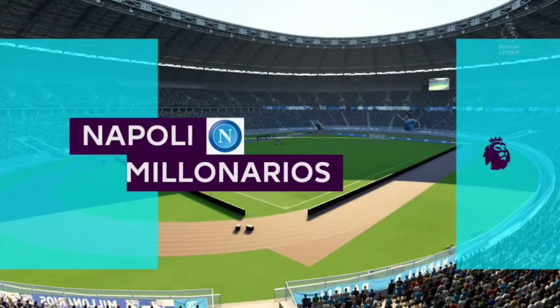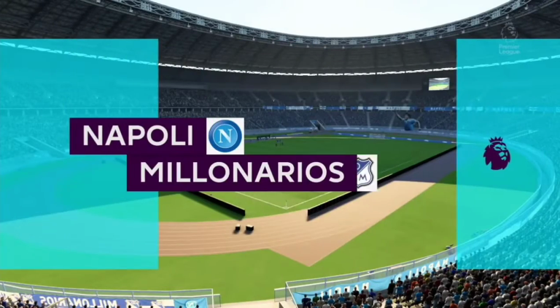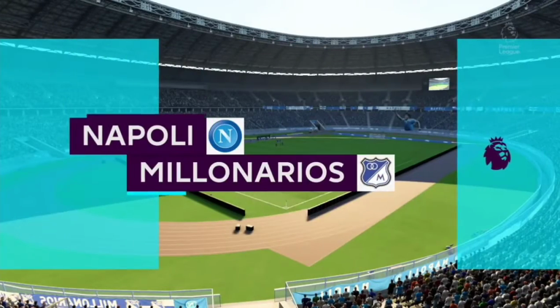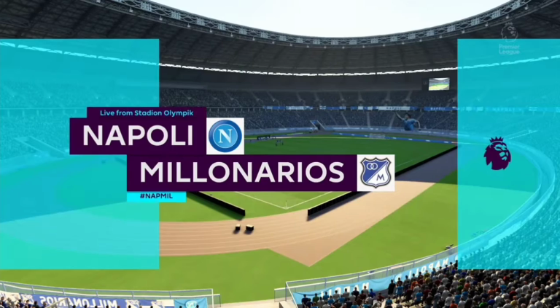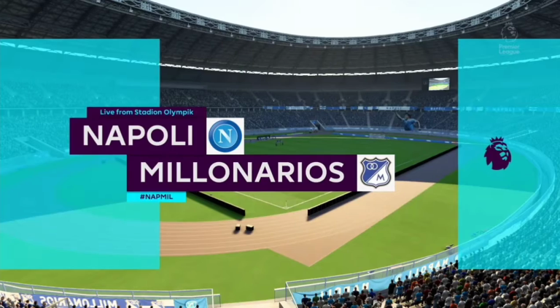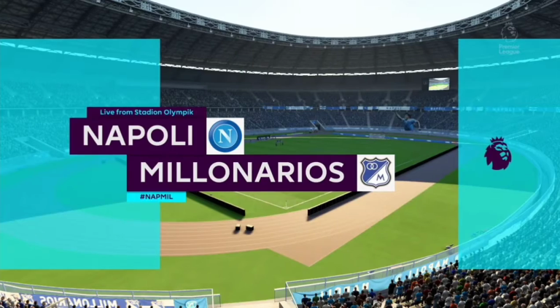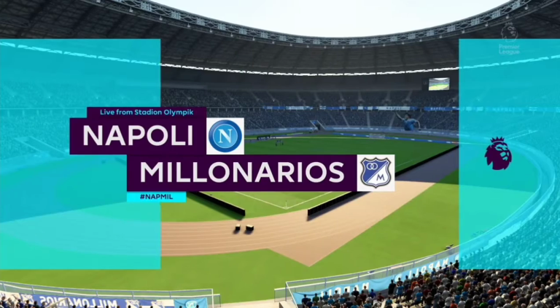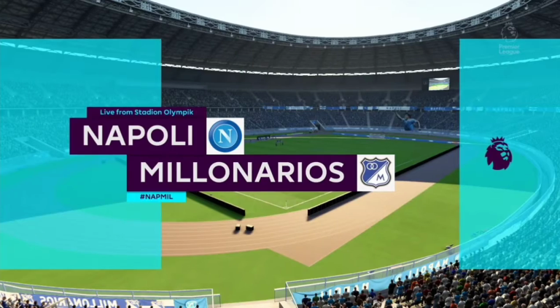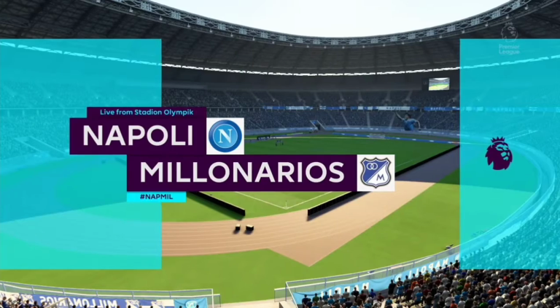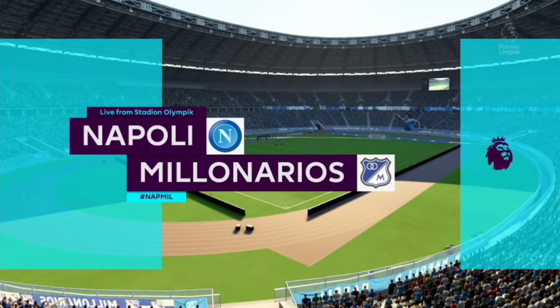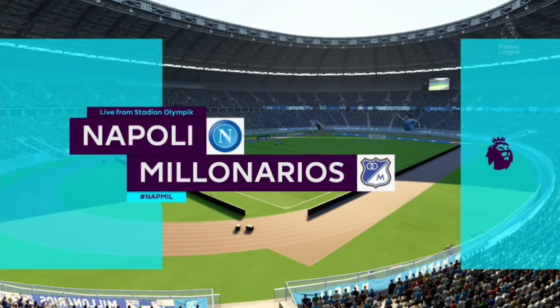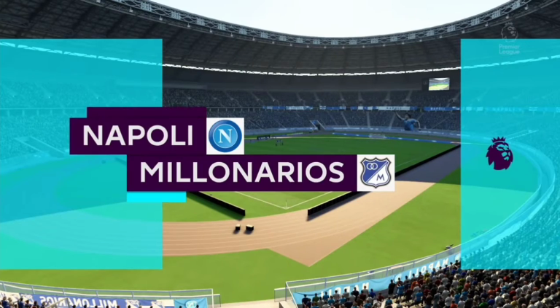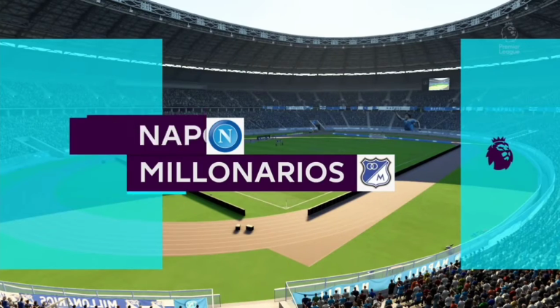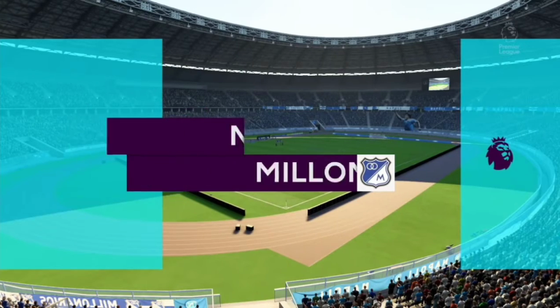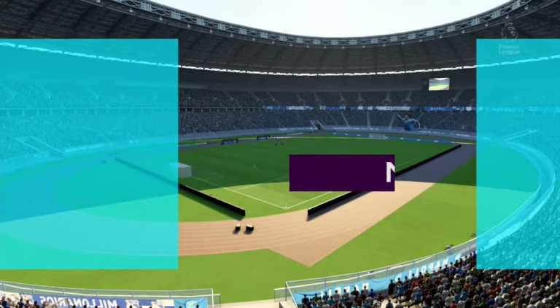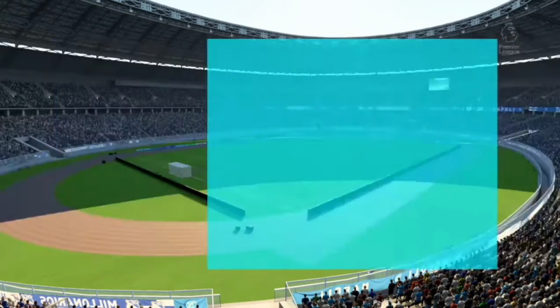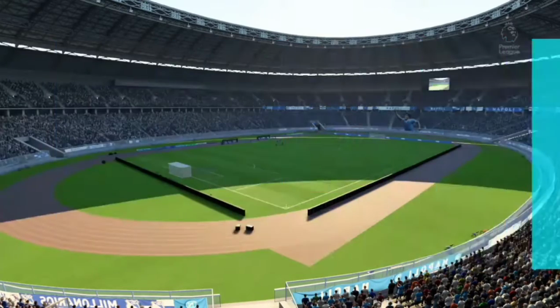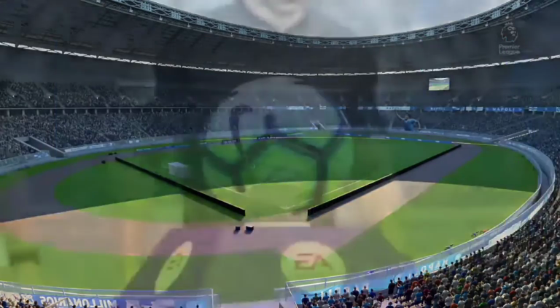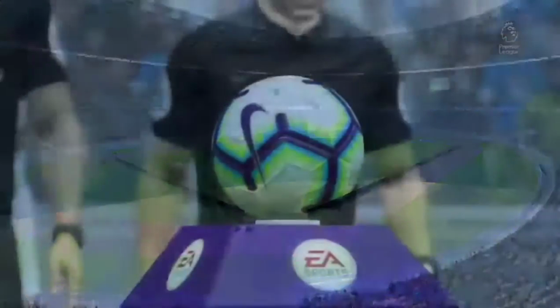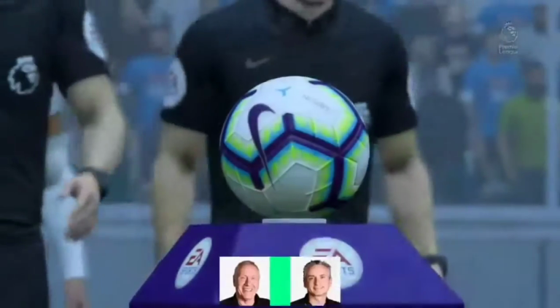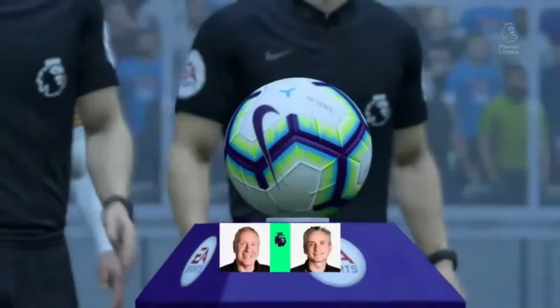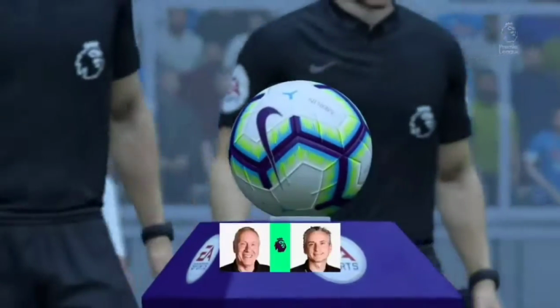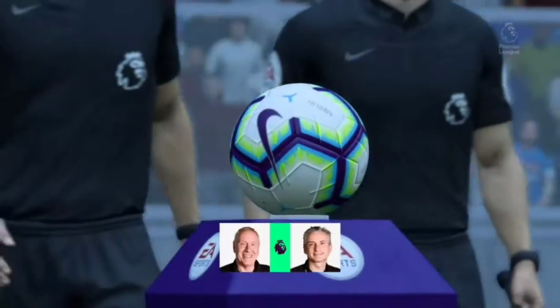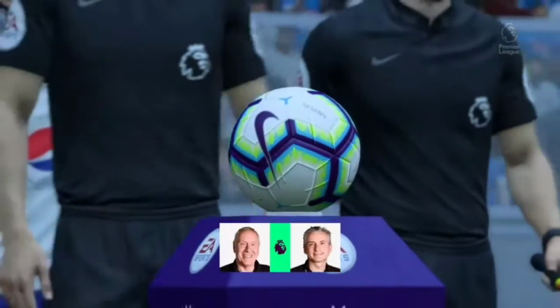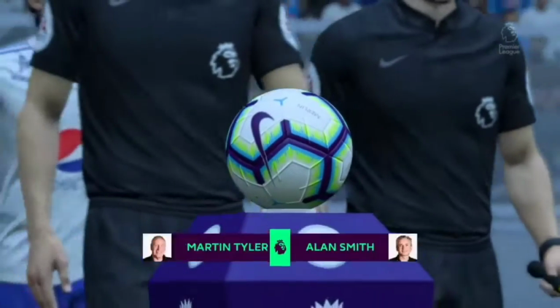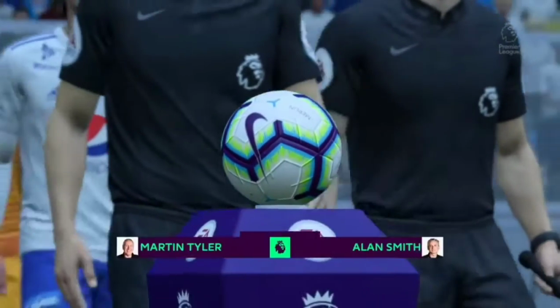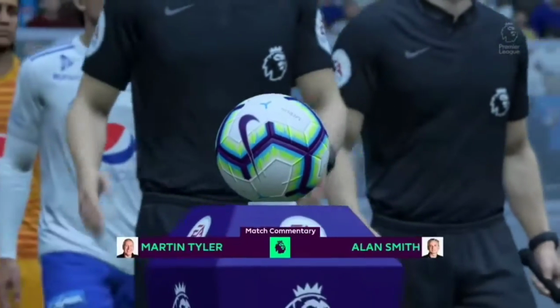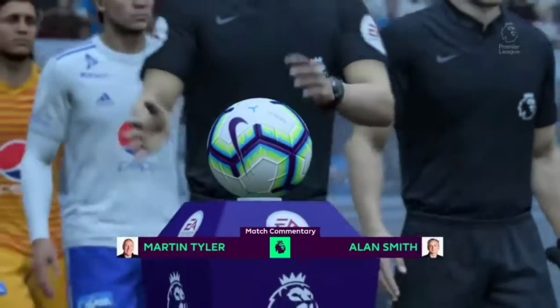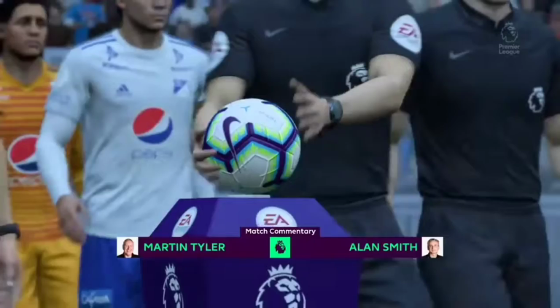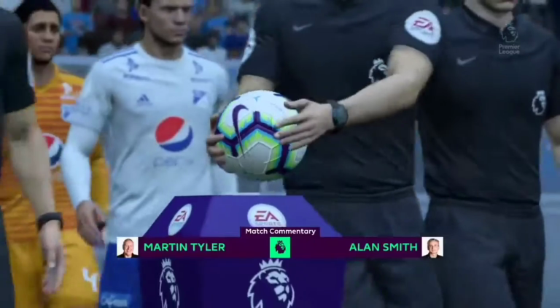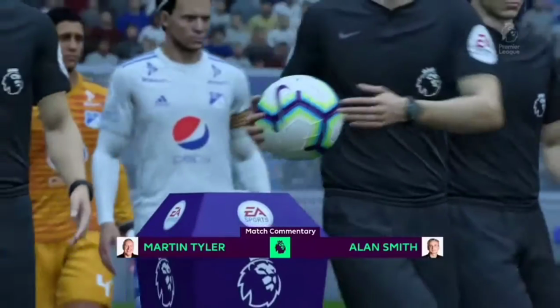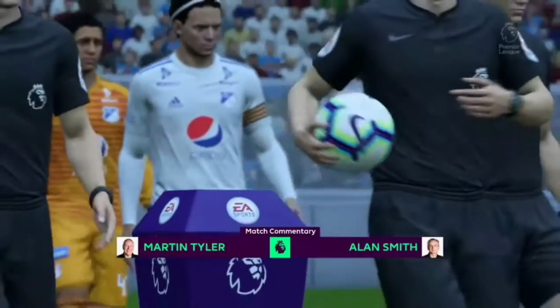Welcome back to the Premier League. We're in Italy today for Napoli against the Ho'Hunters.